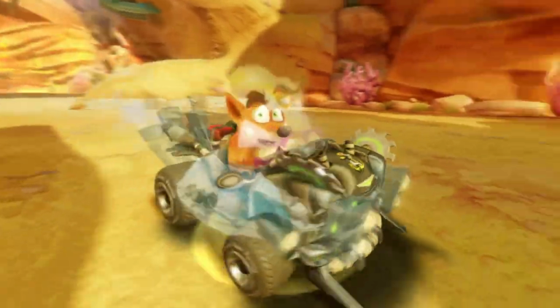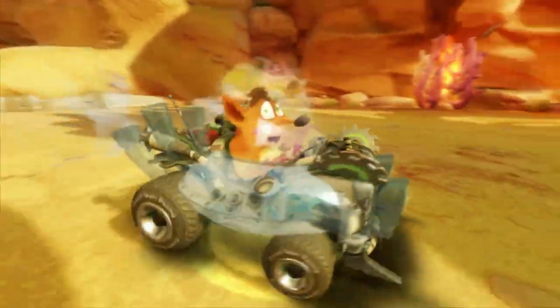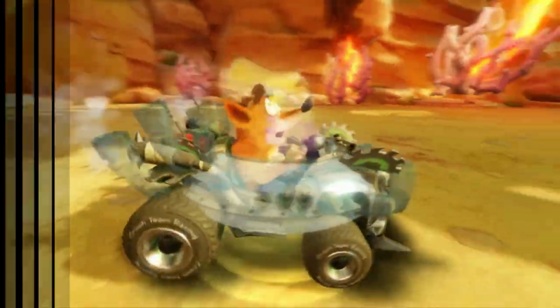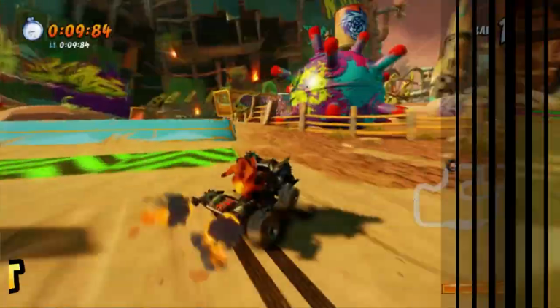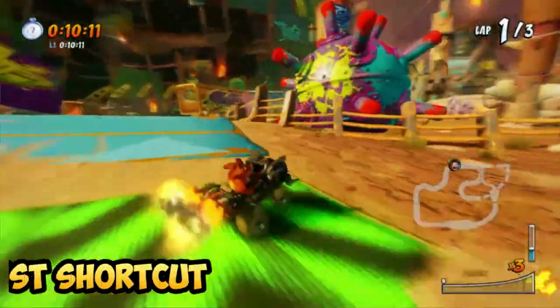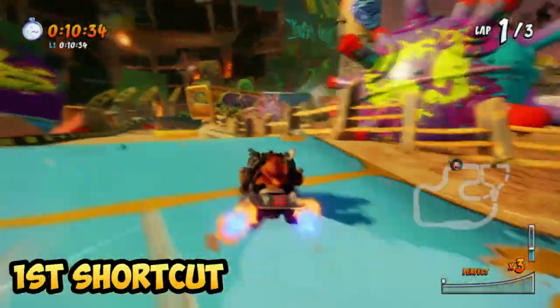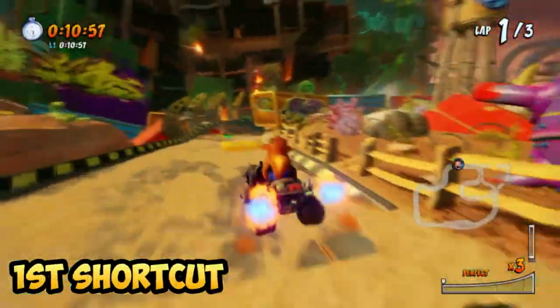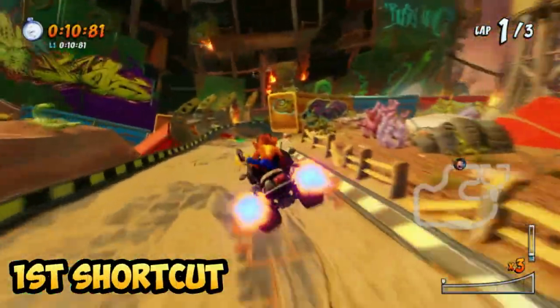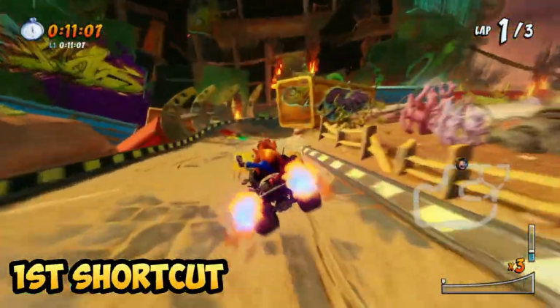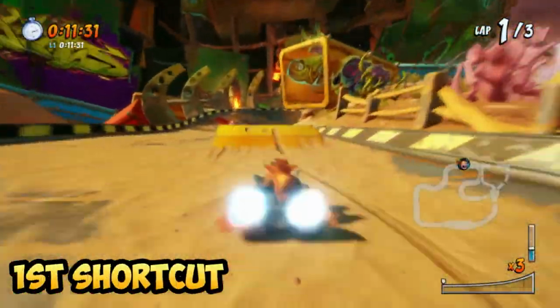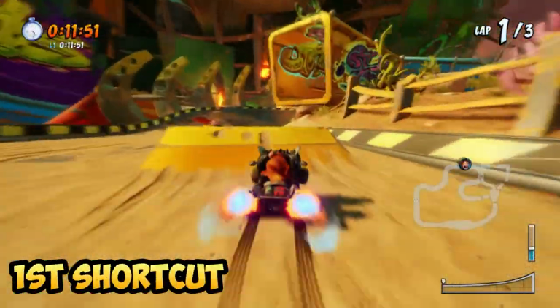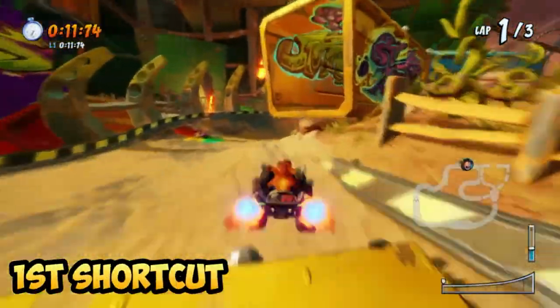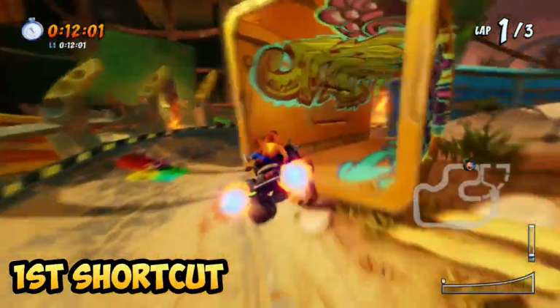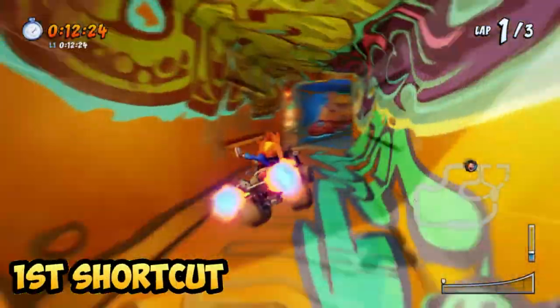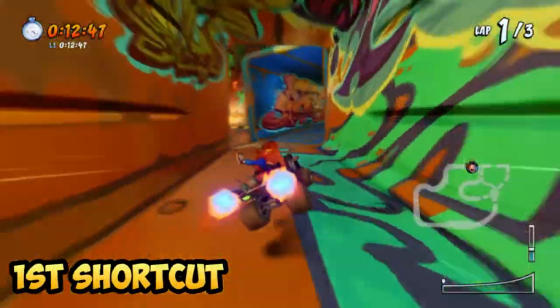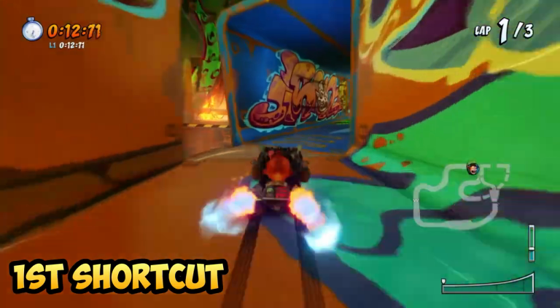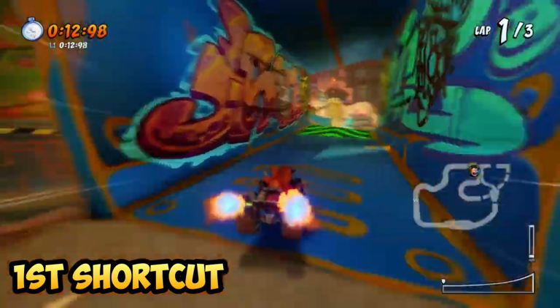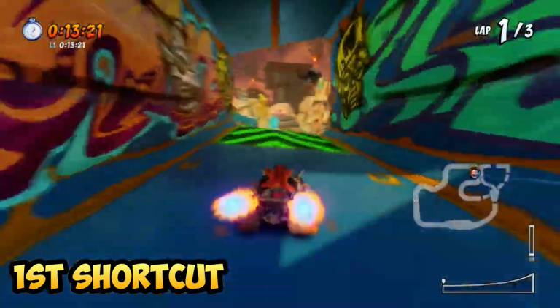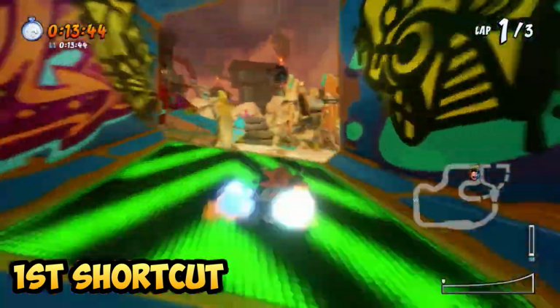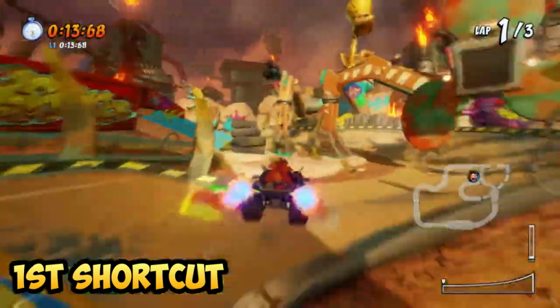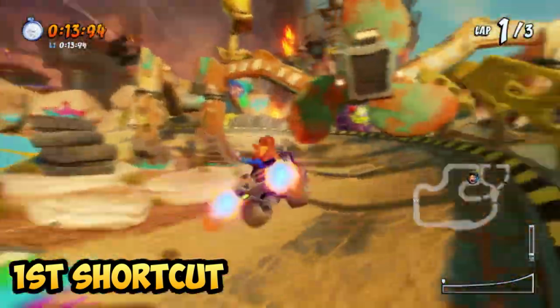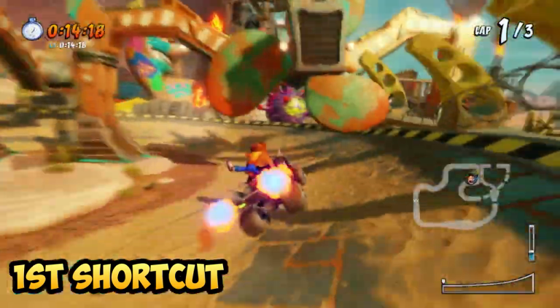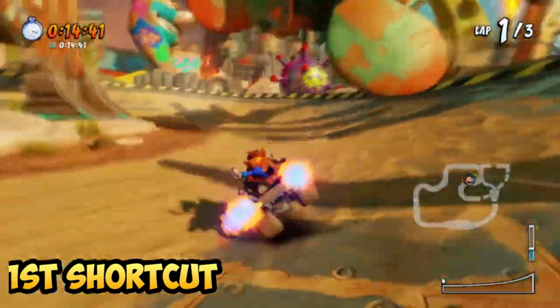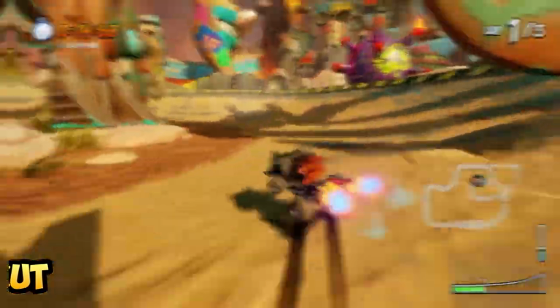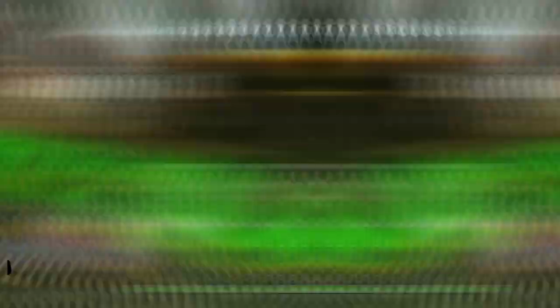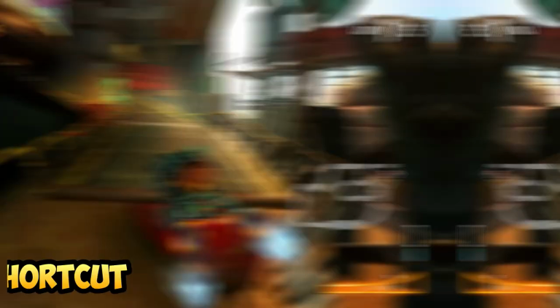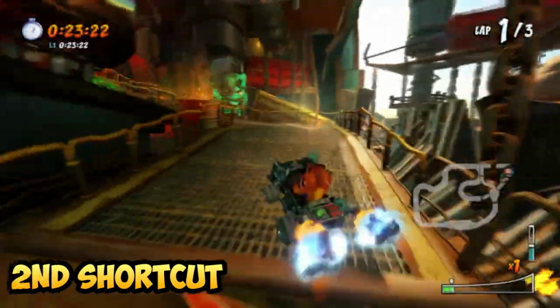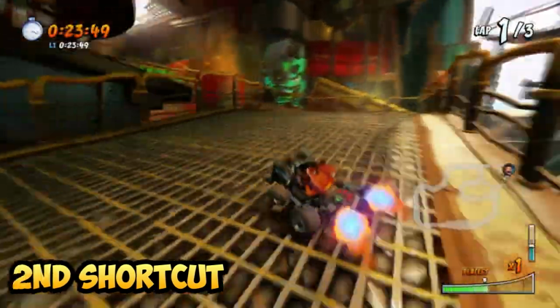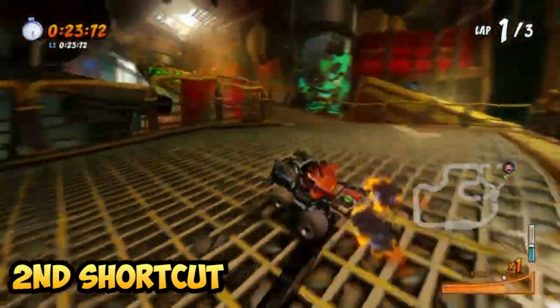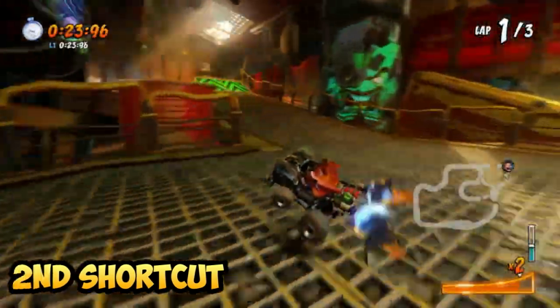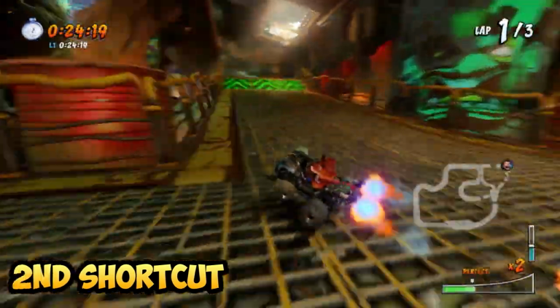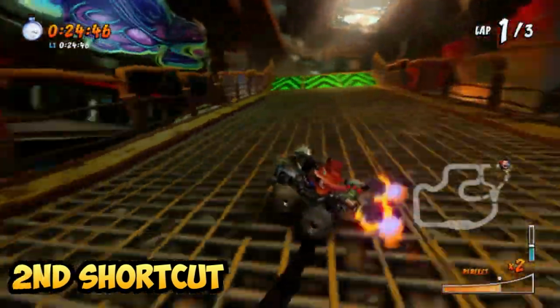There are actually two shortcuts in the game. One of them is right on the screen right now, just after the blue fire pad. And the second one is here, hidden on the left side.